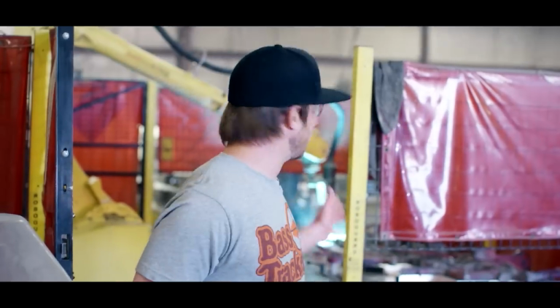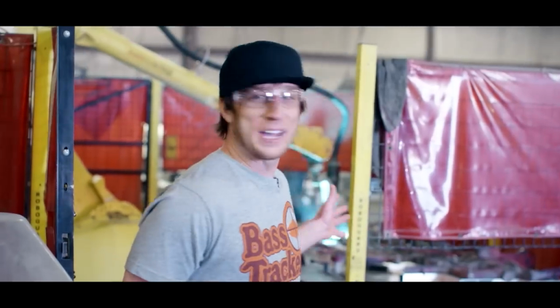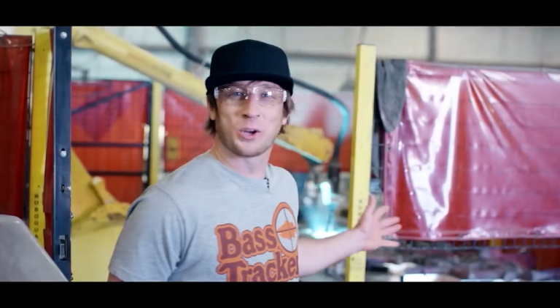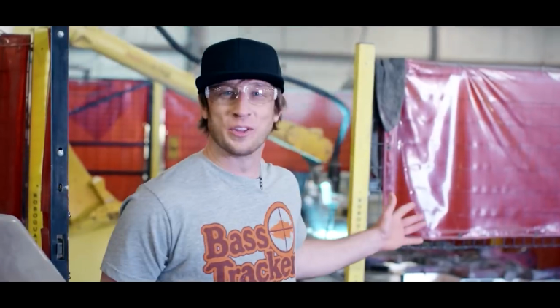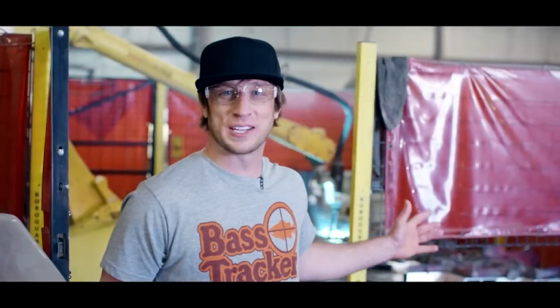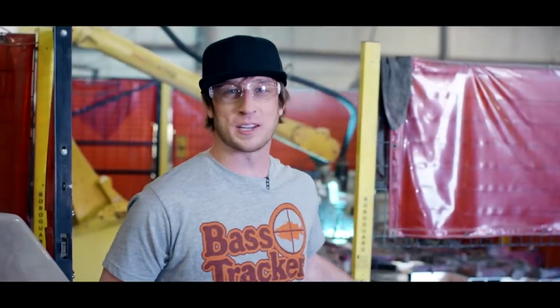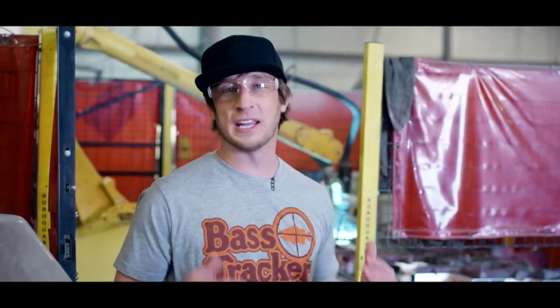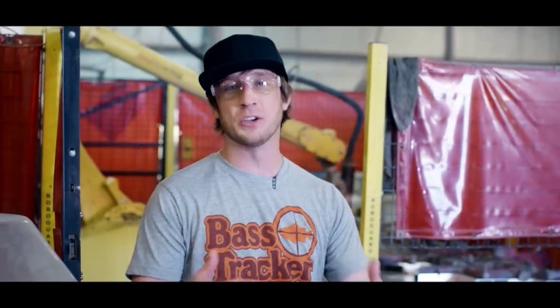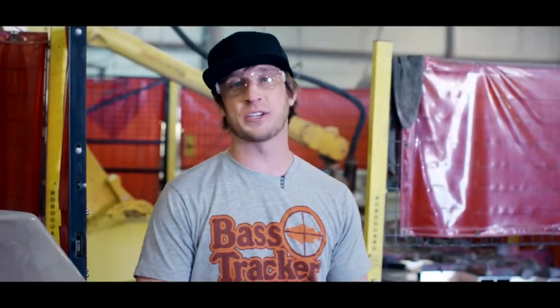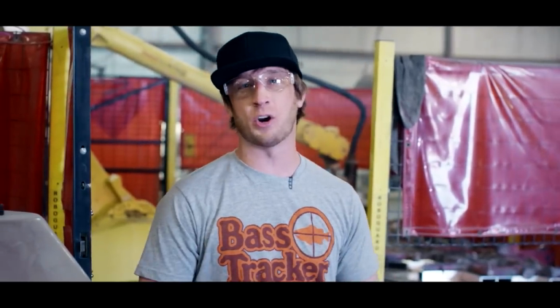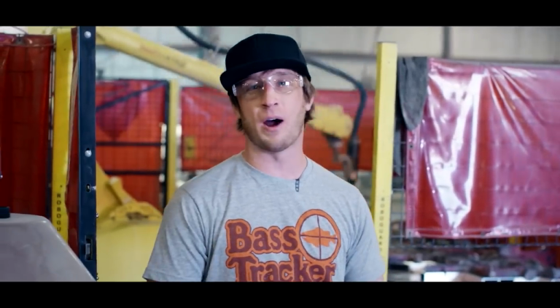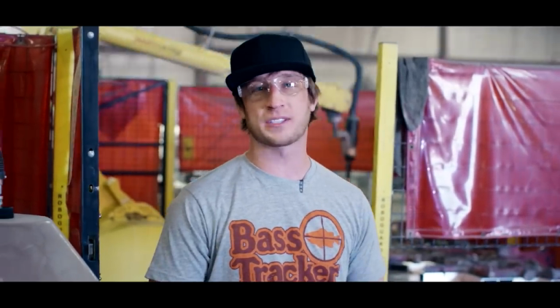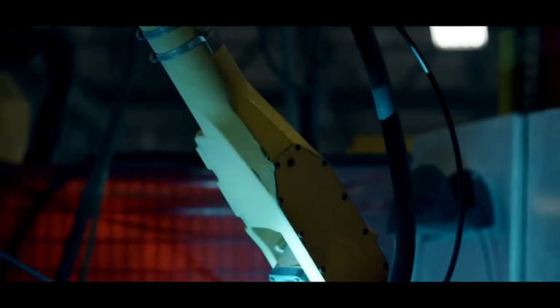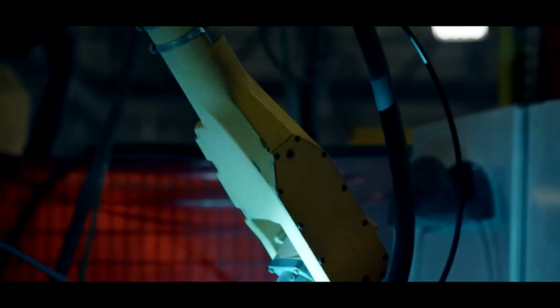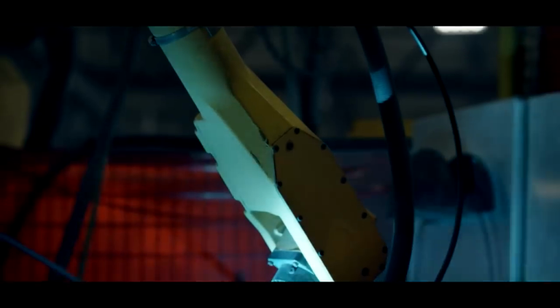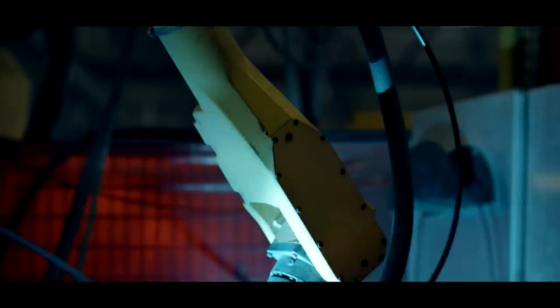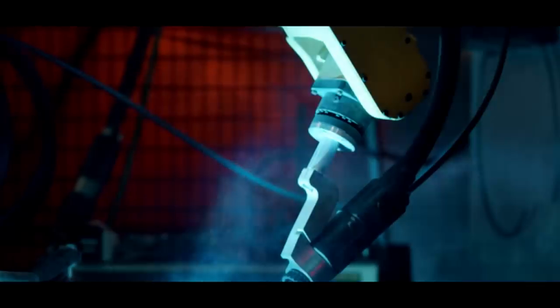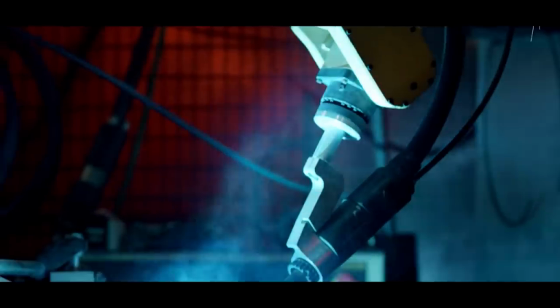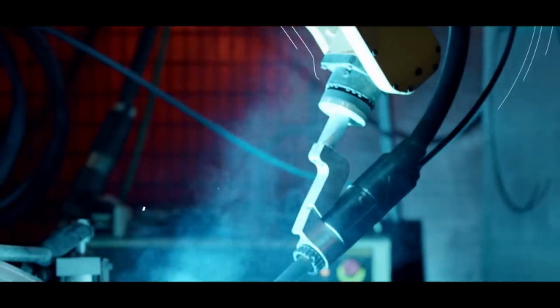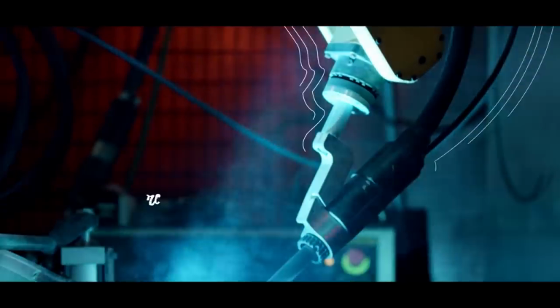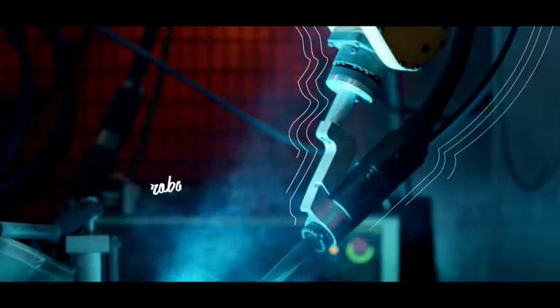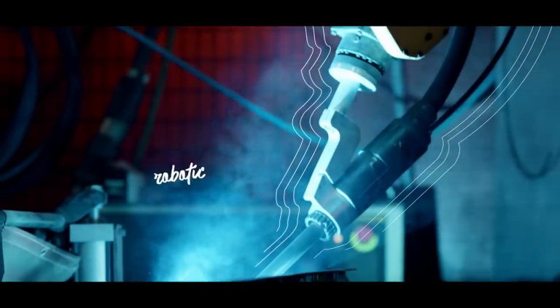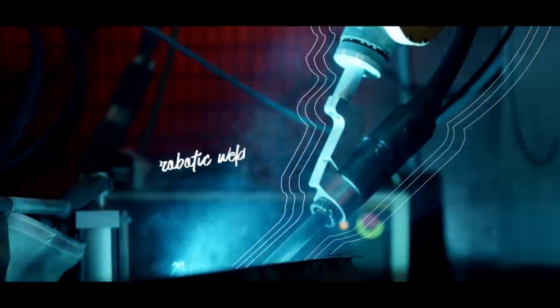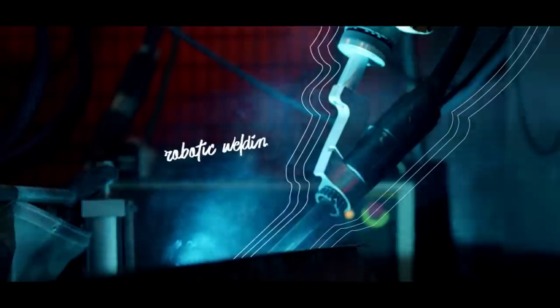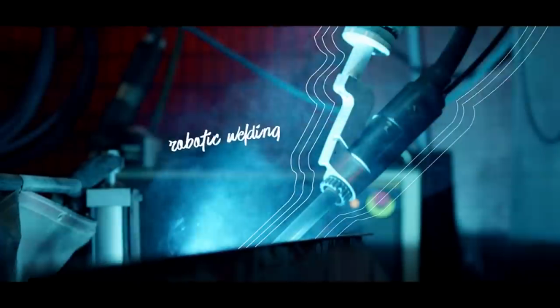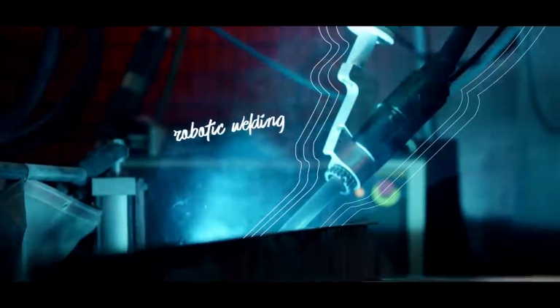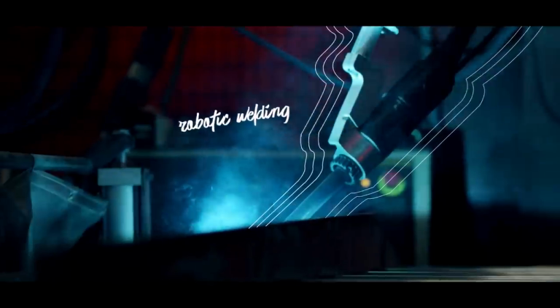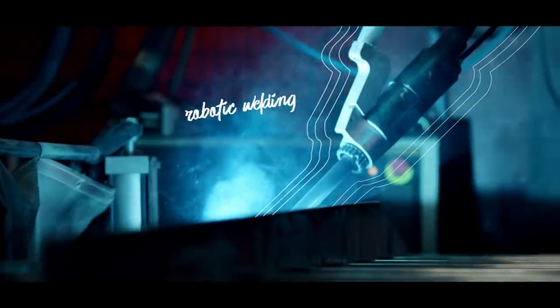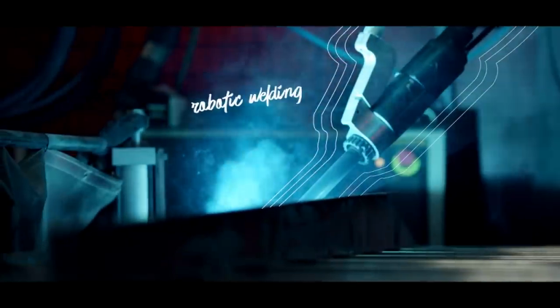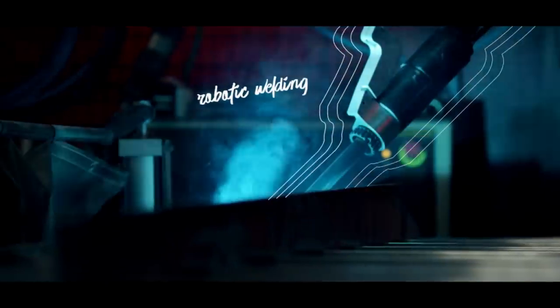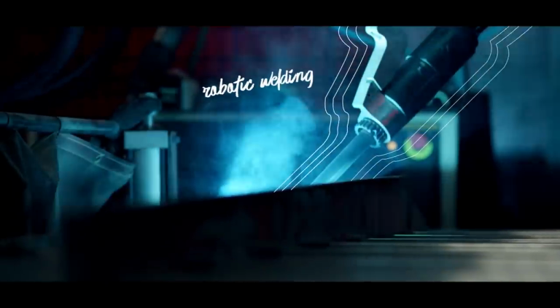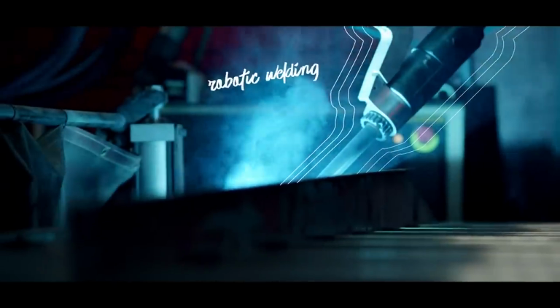Look how cool this thing is. They use these robots so the precision and consistency is there in every boat that's manufactured.